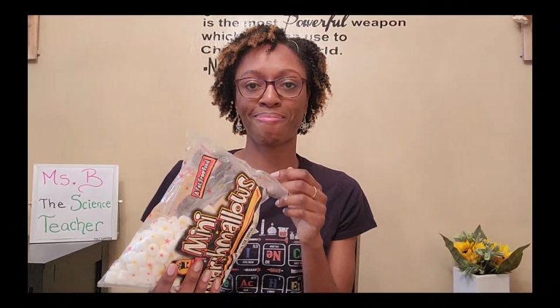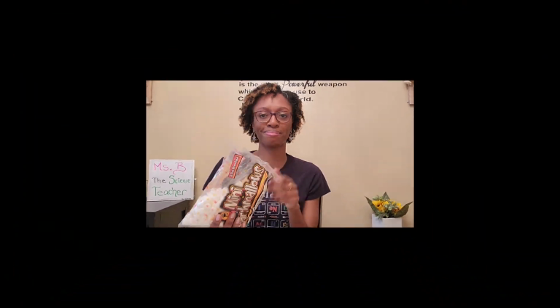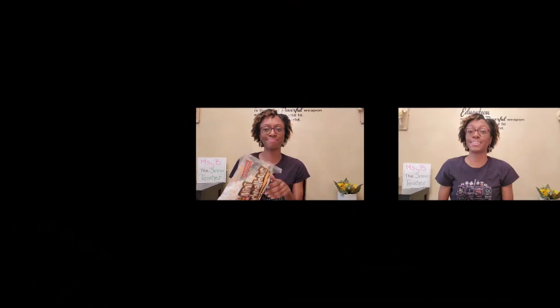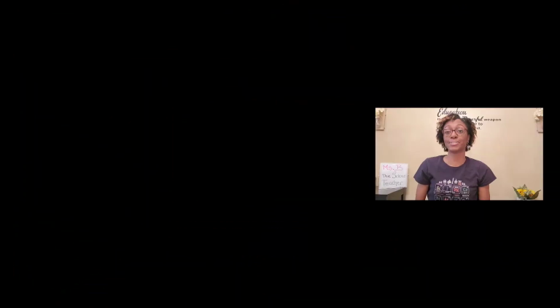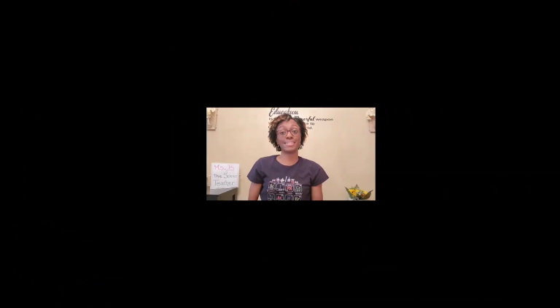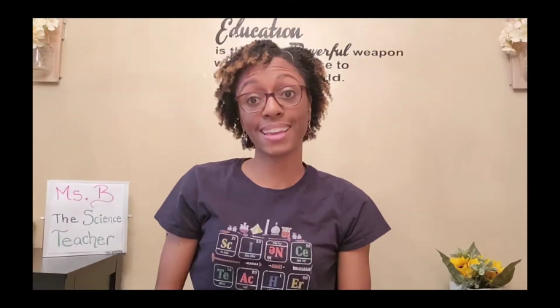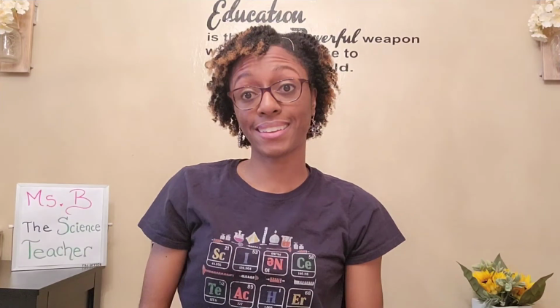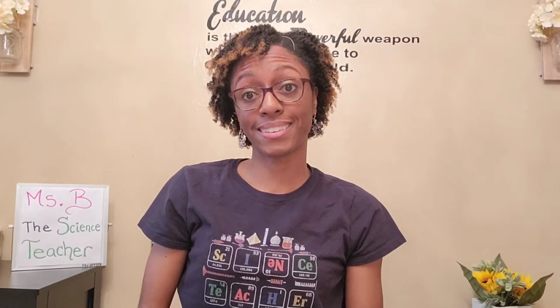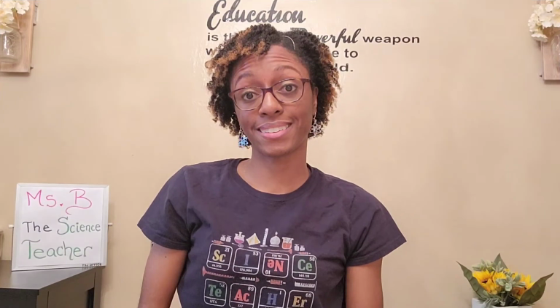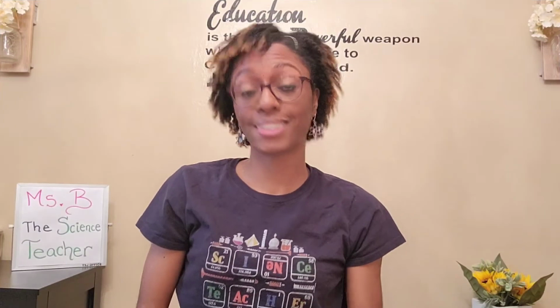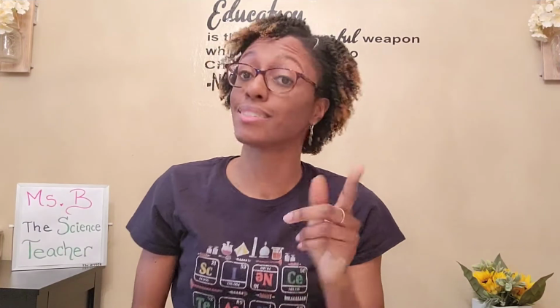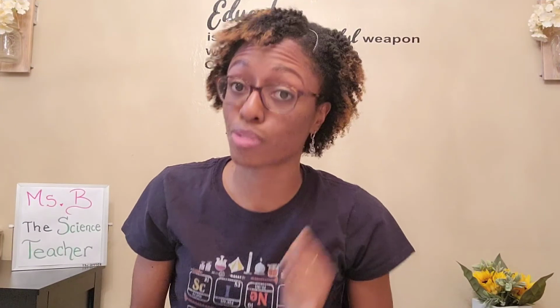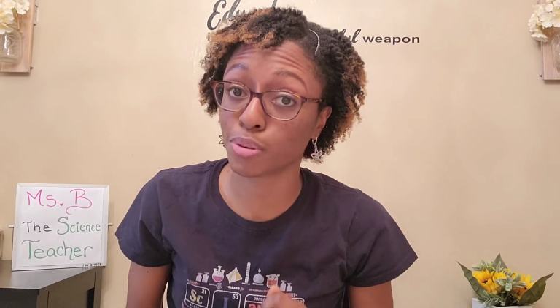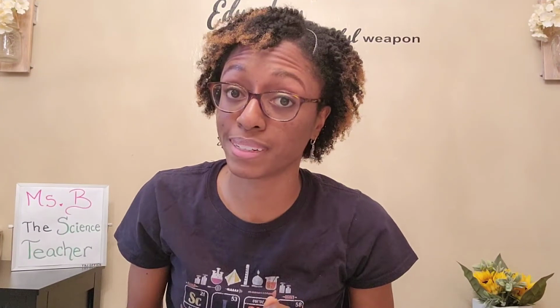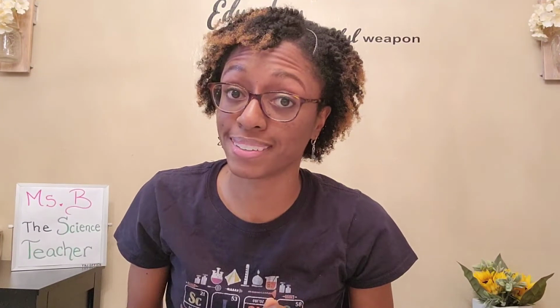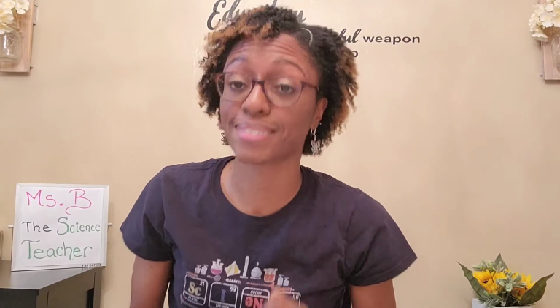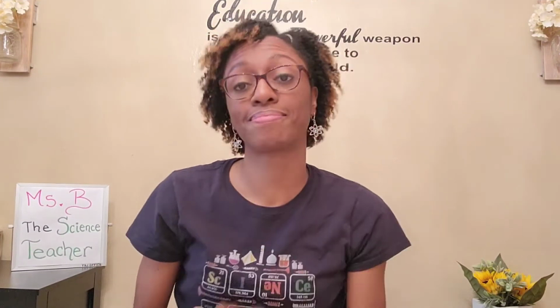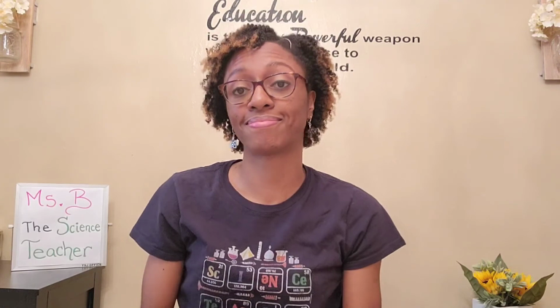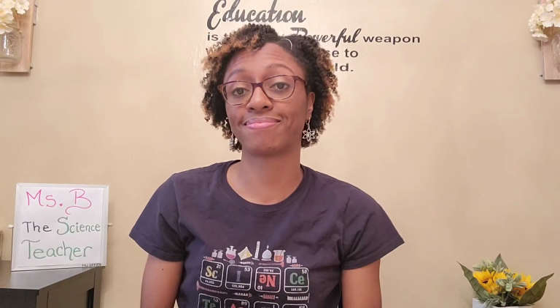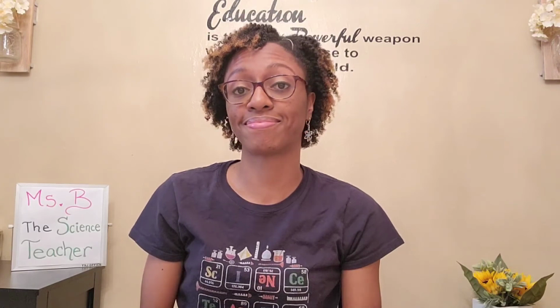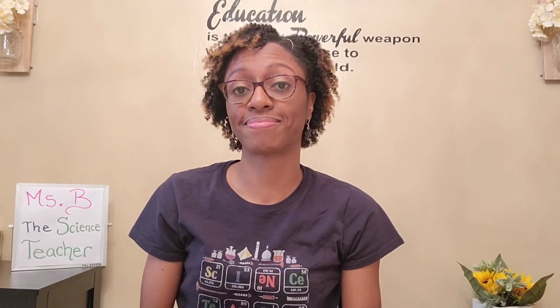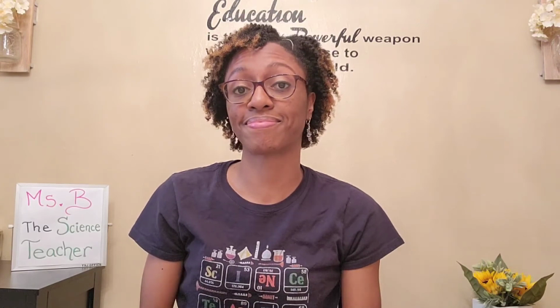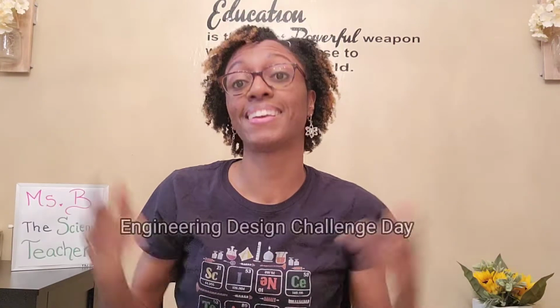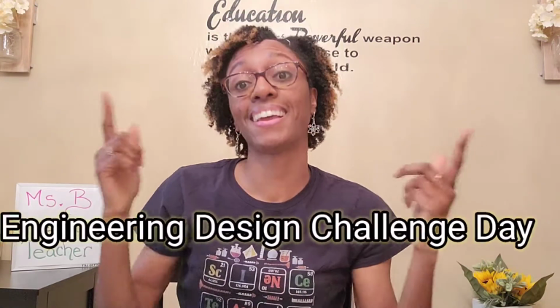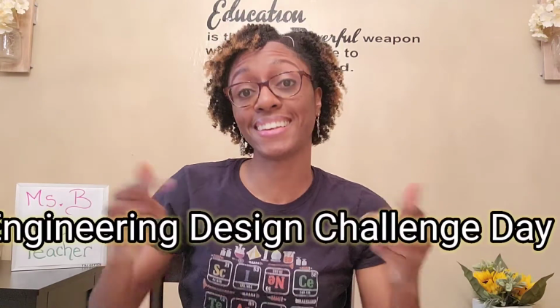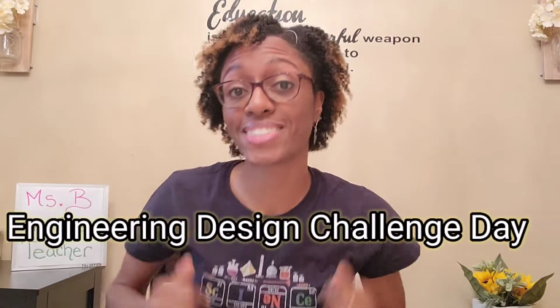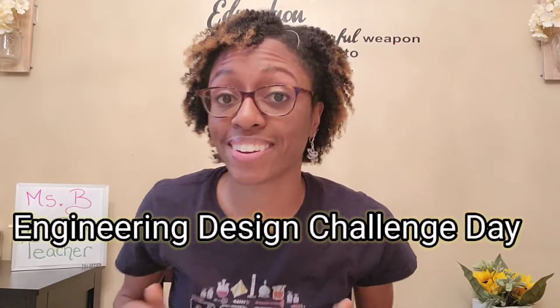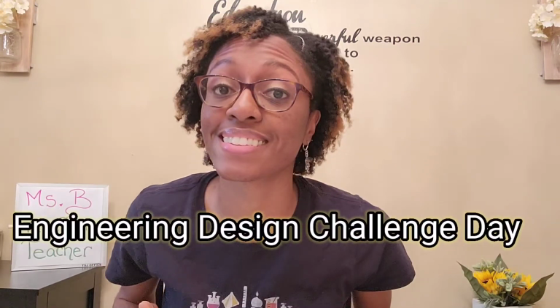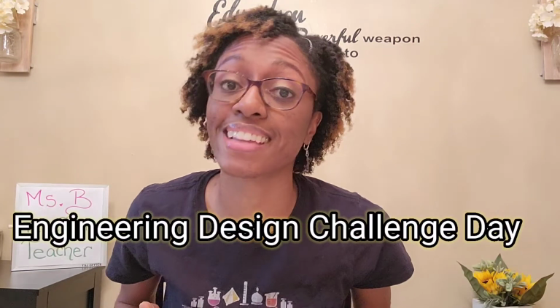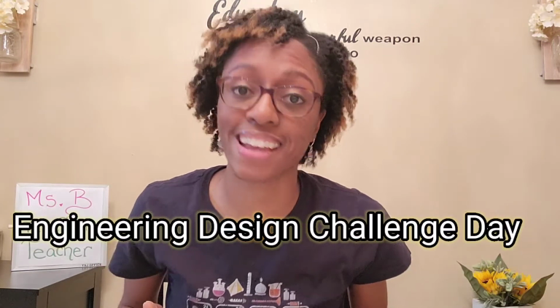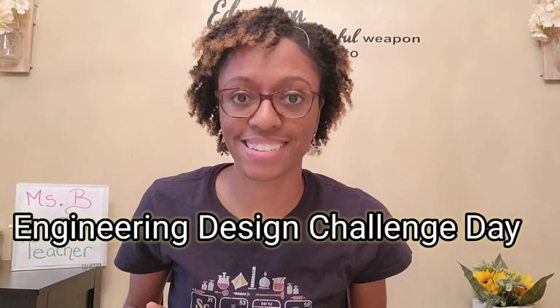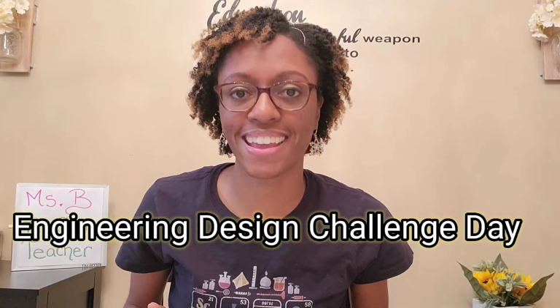So today is — drum roll please — engineering design challenge day!